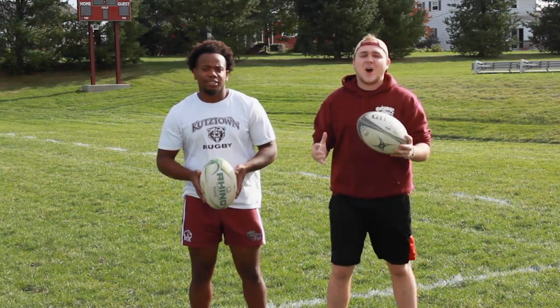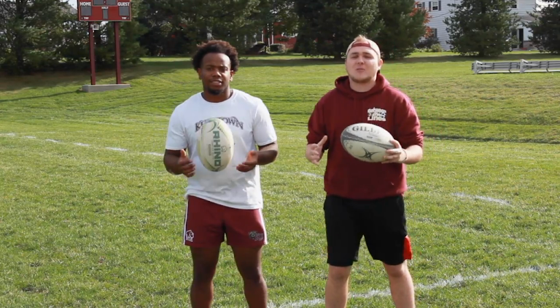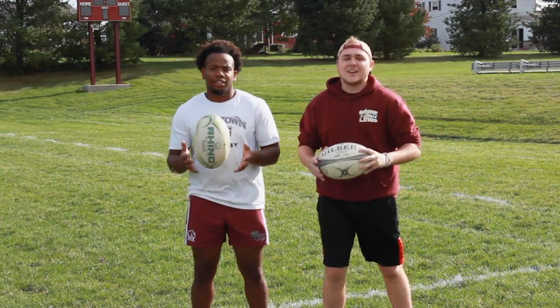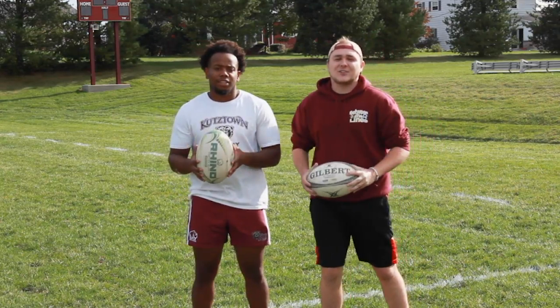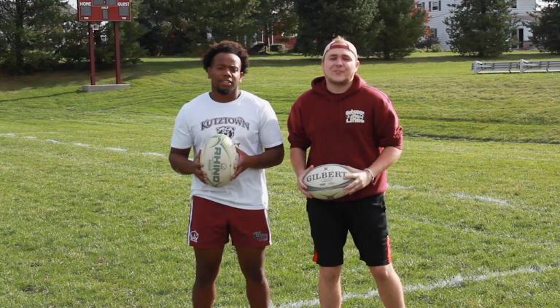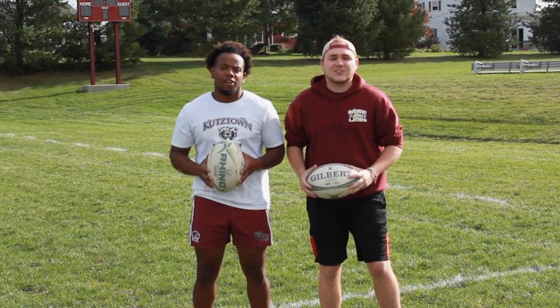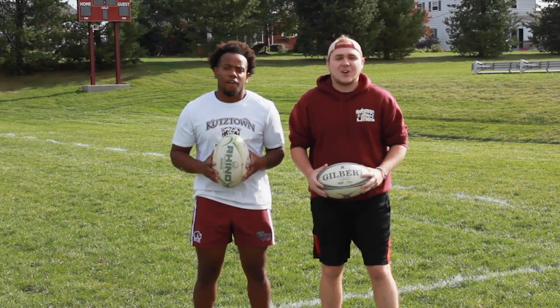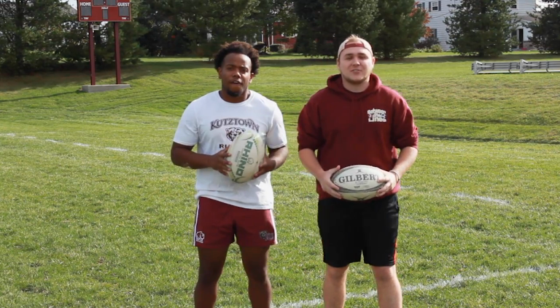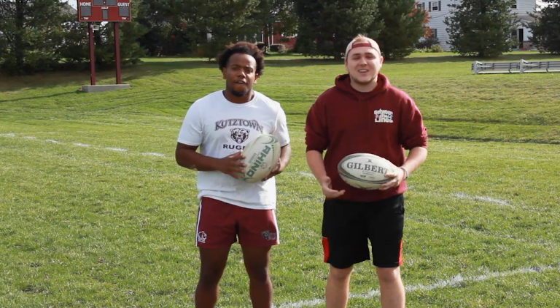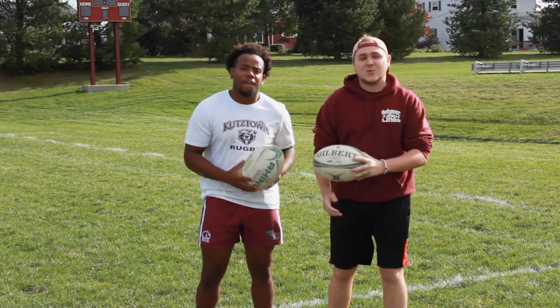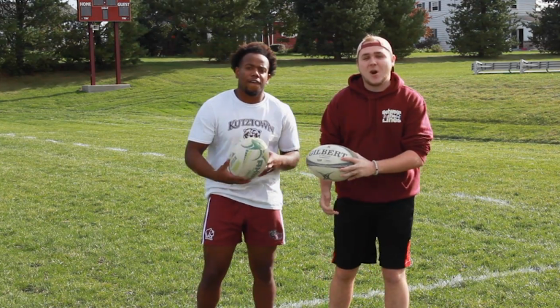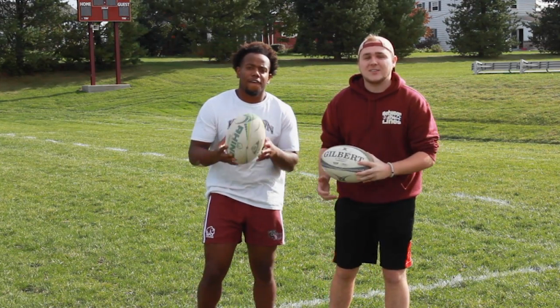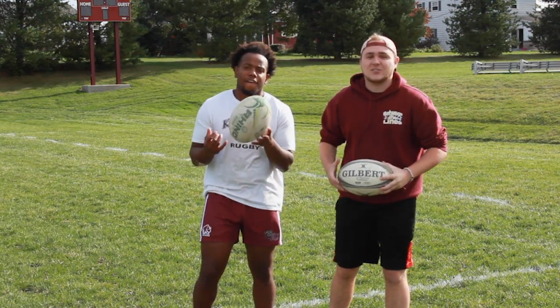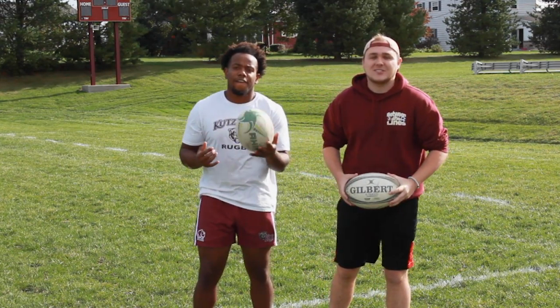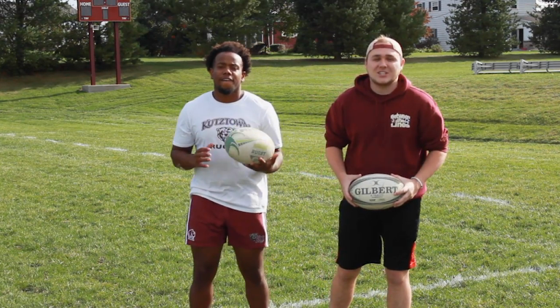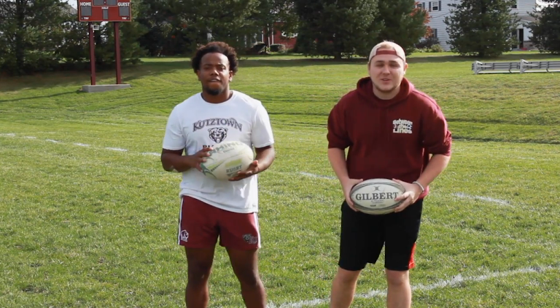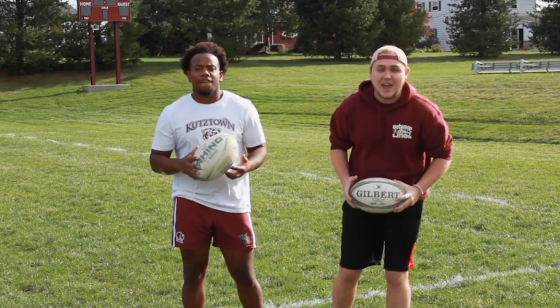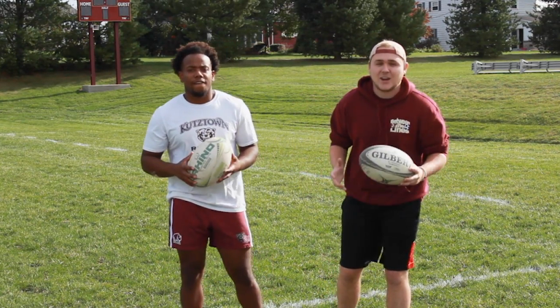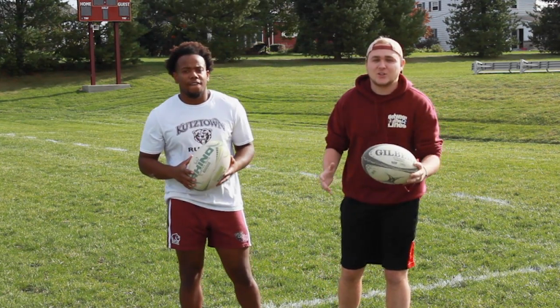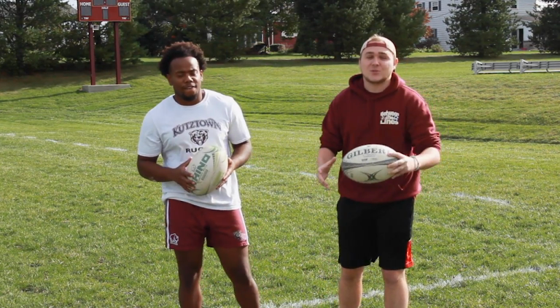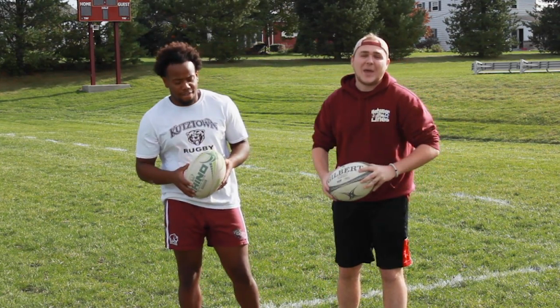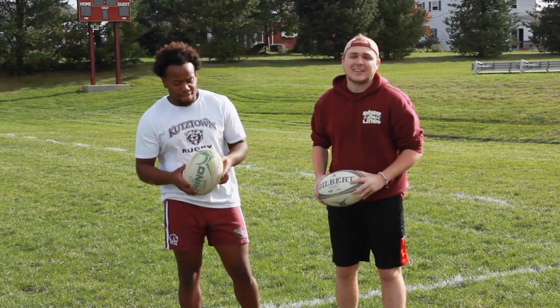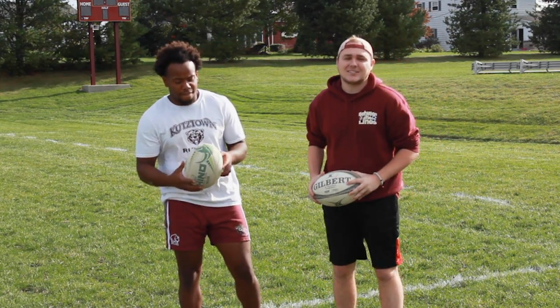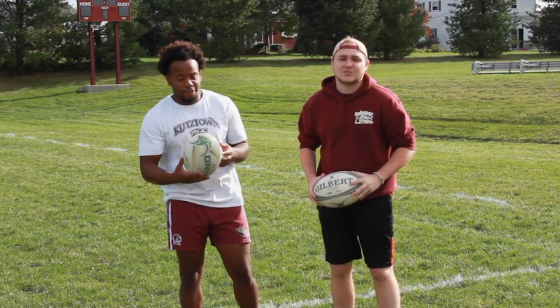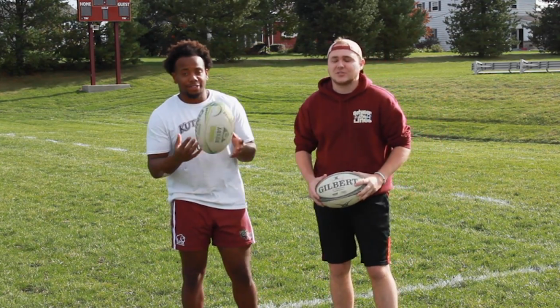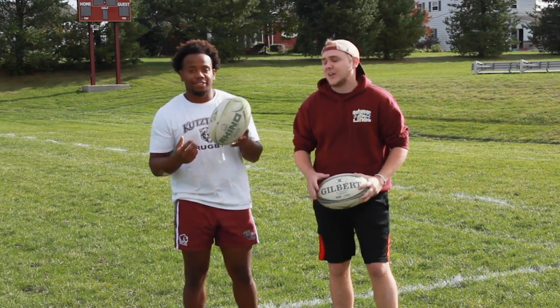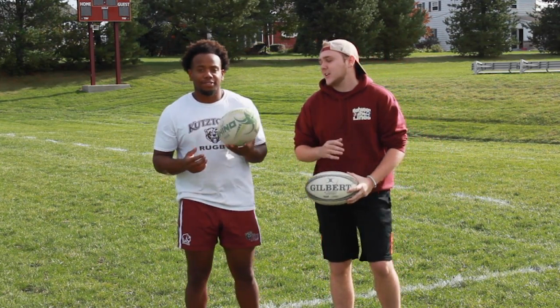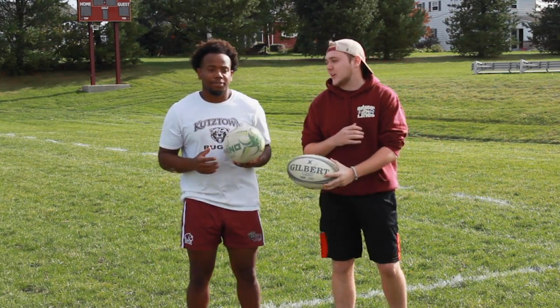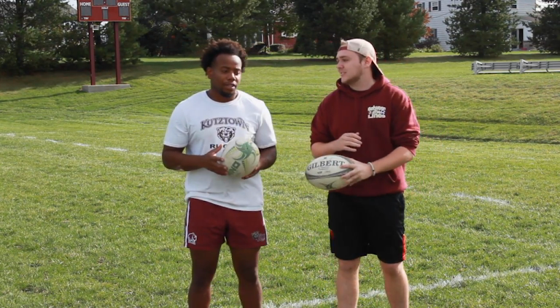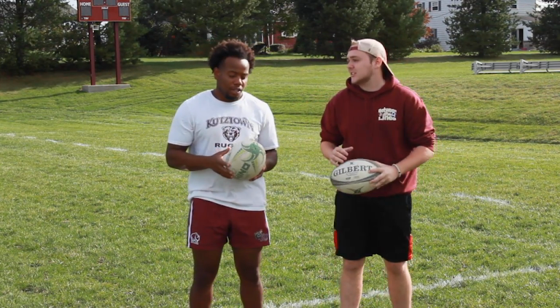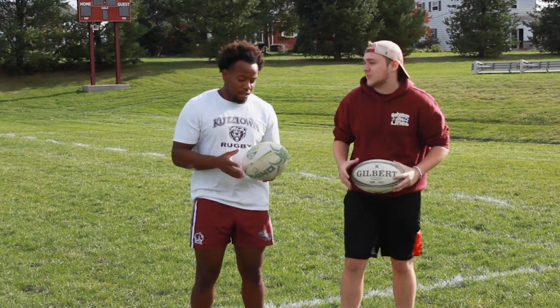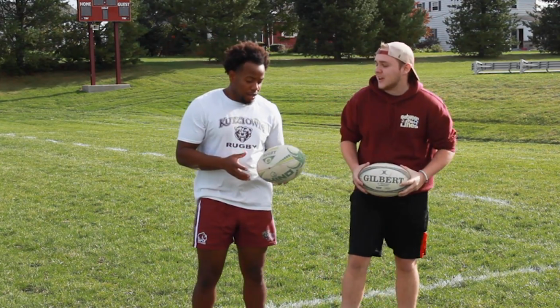Alright, so first off, Daquan is going to teach me how to do some passing drills. How are you trying to teach me today?